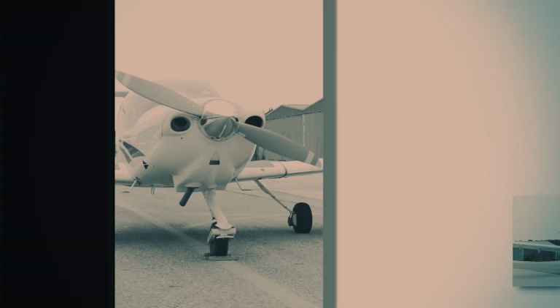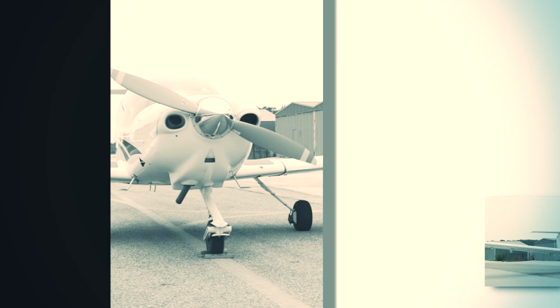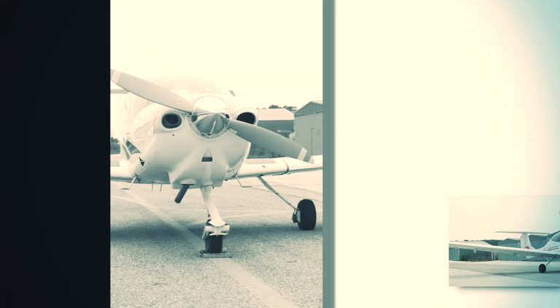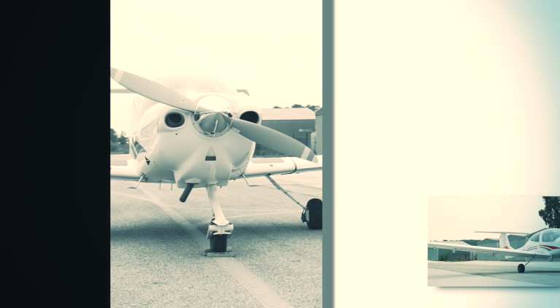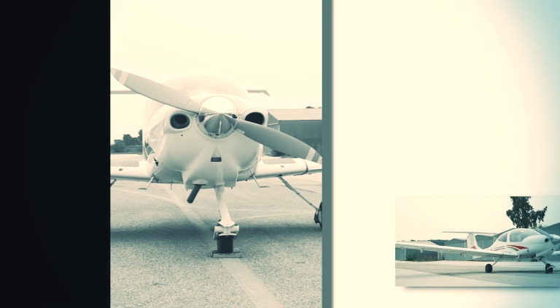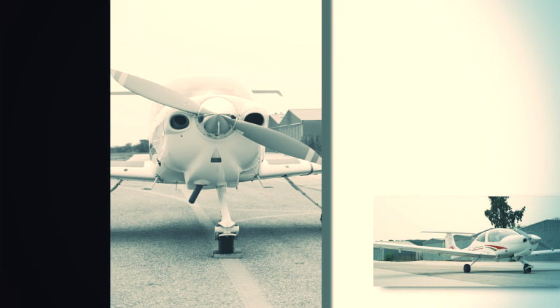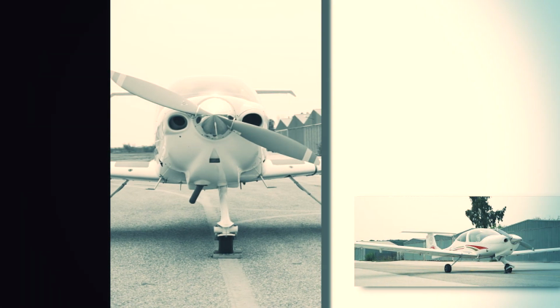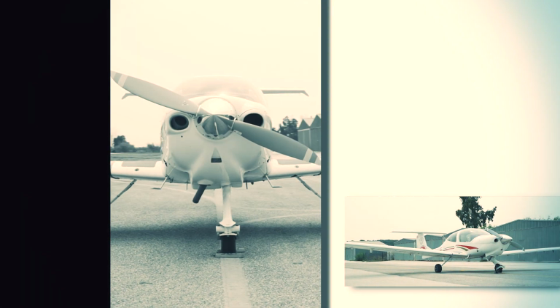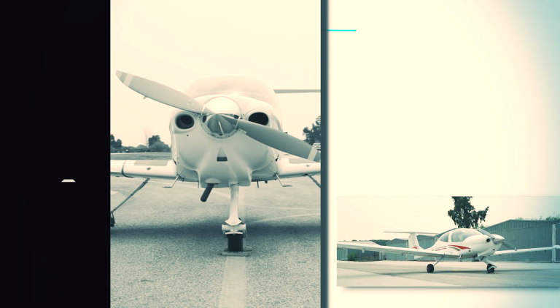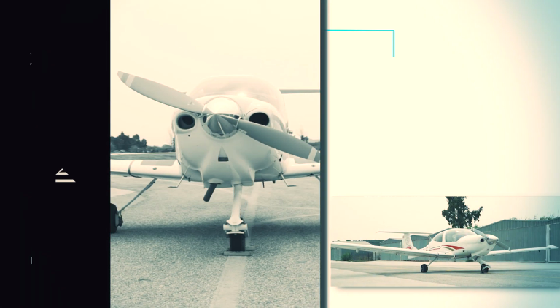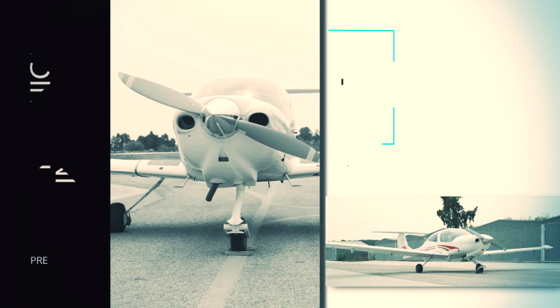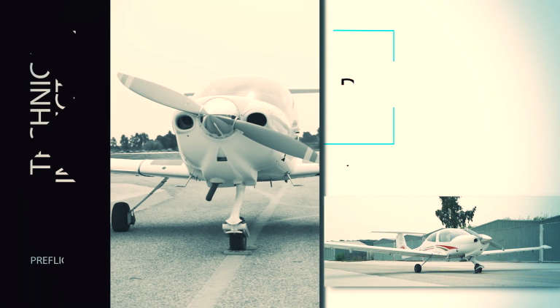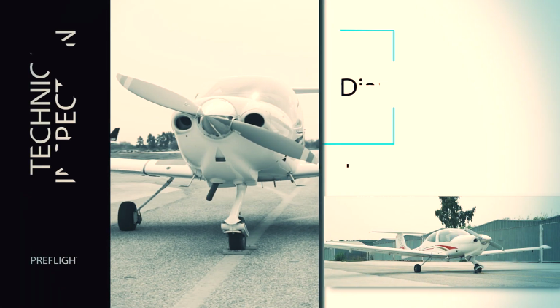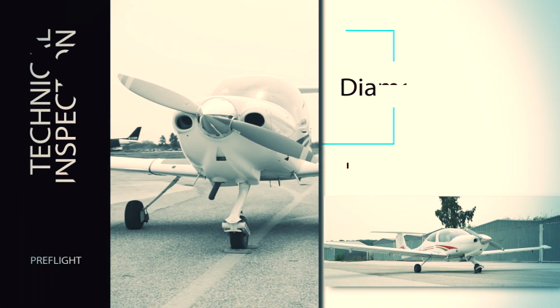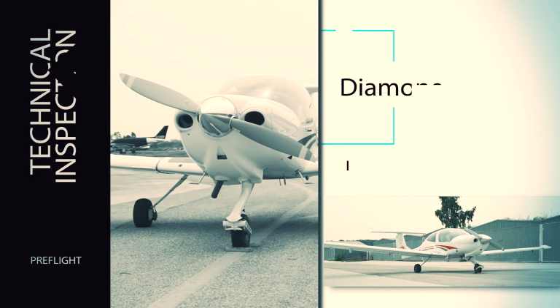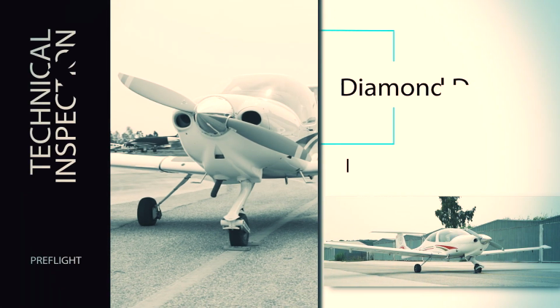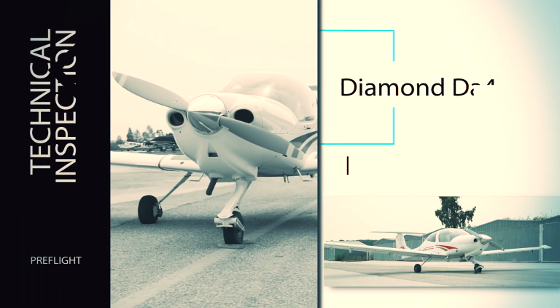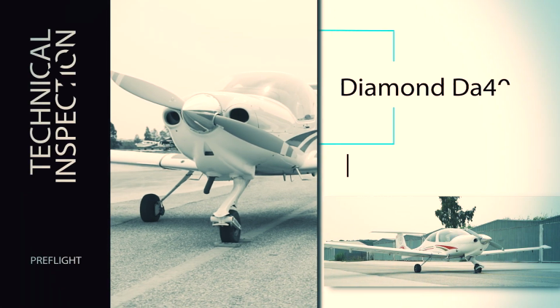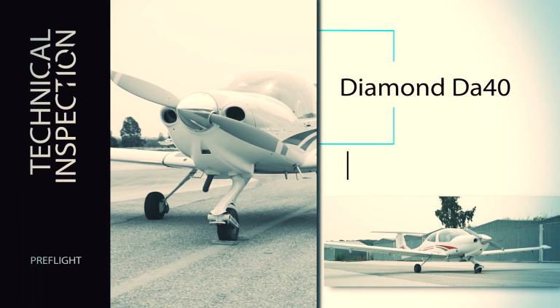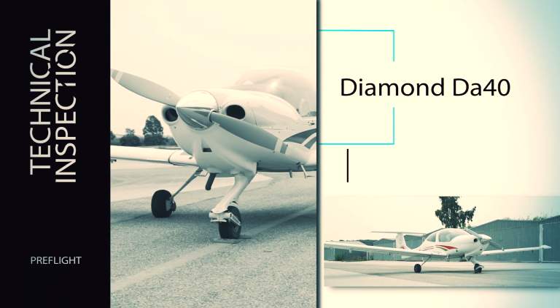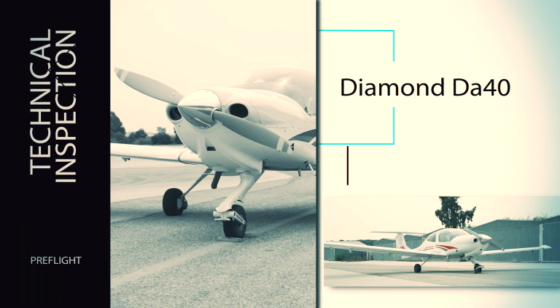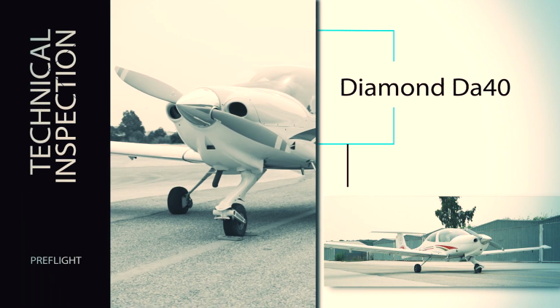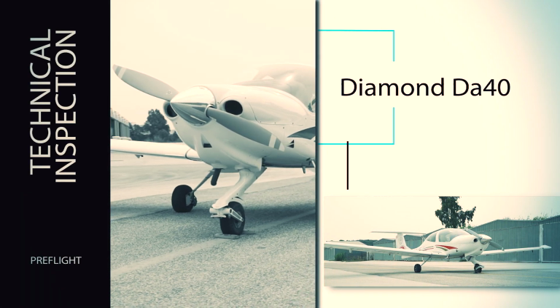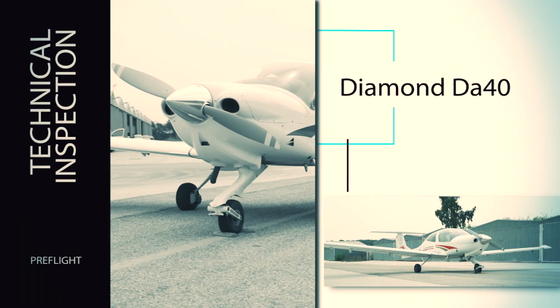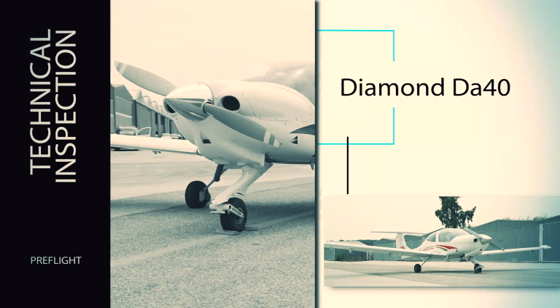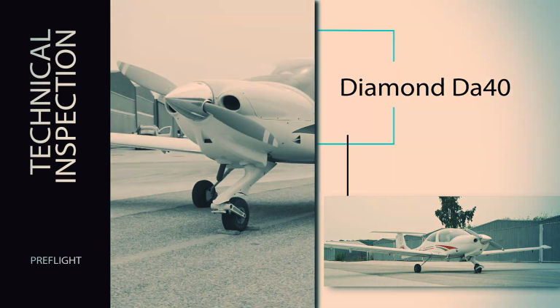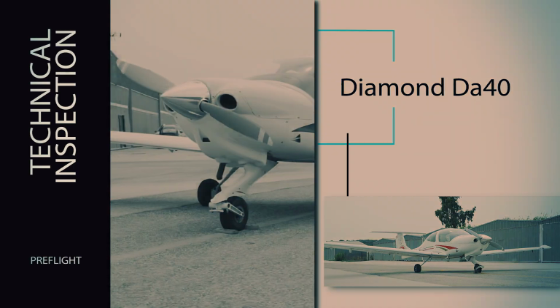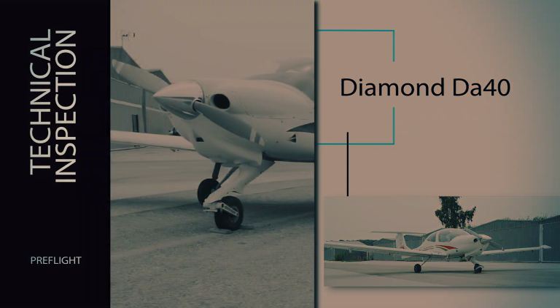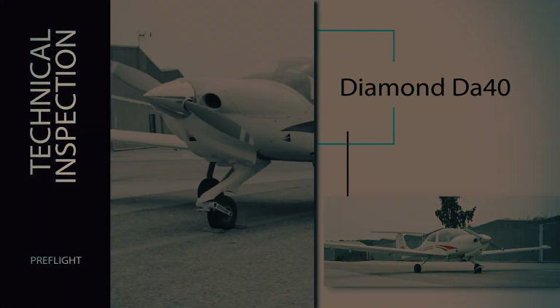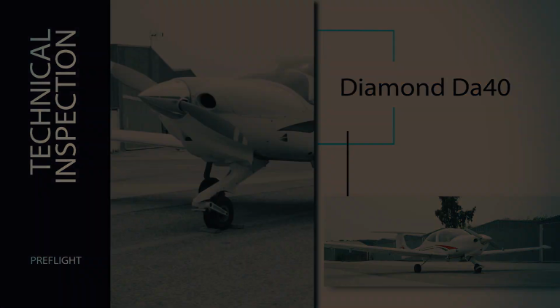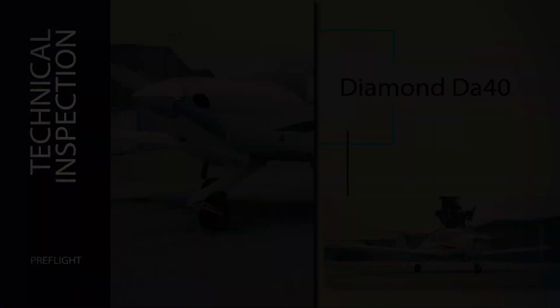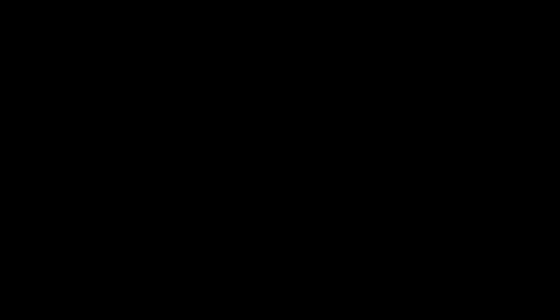In the following video, we'll show you the steps to be followed when carrying out a technical inspection of the Diamond DA40.